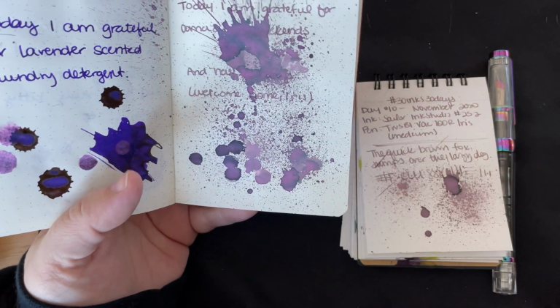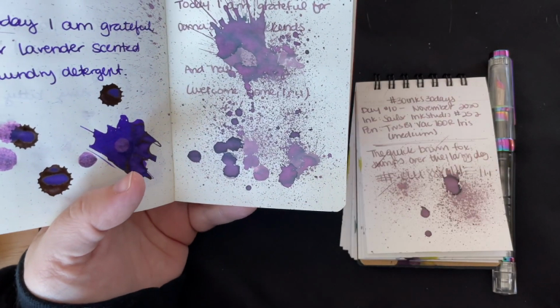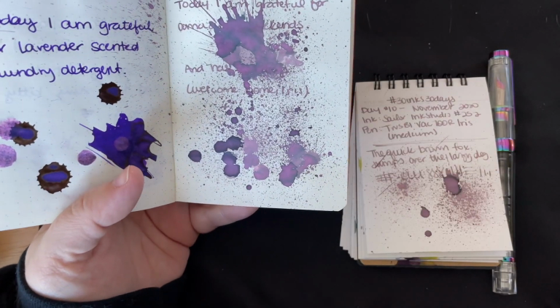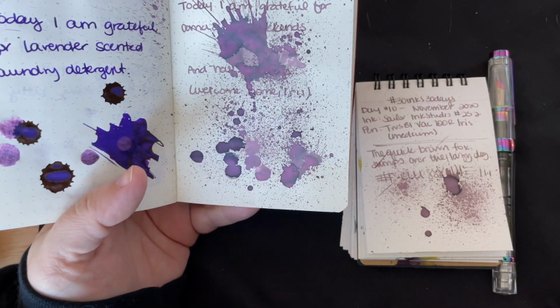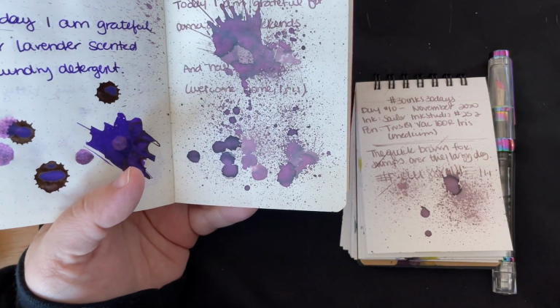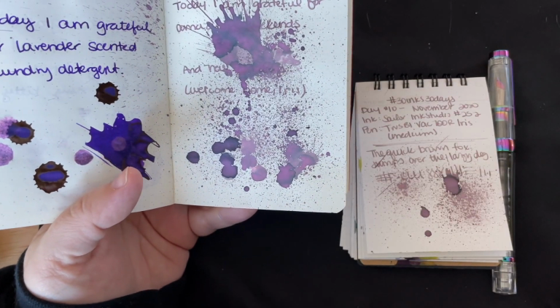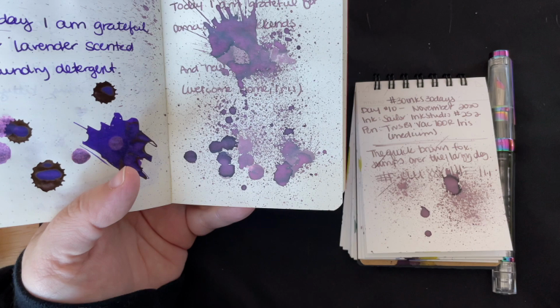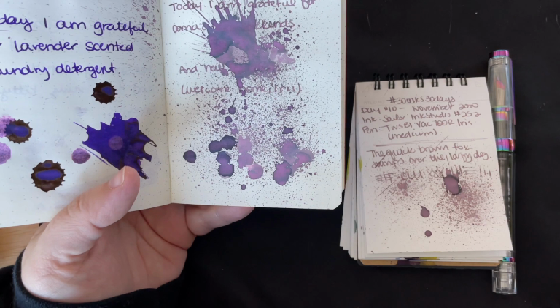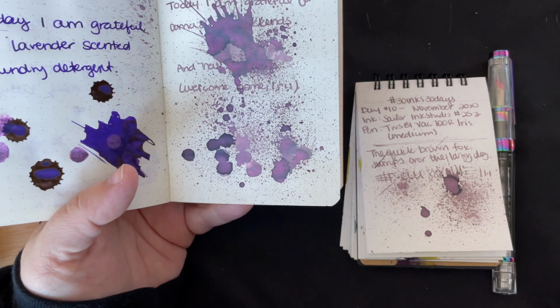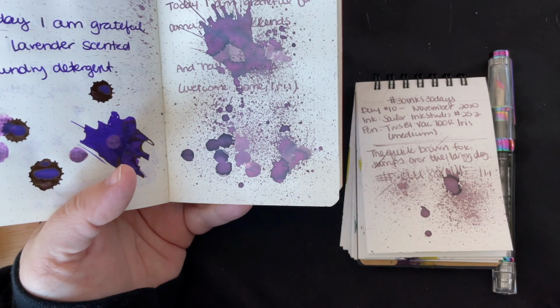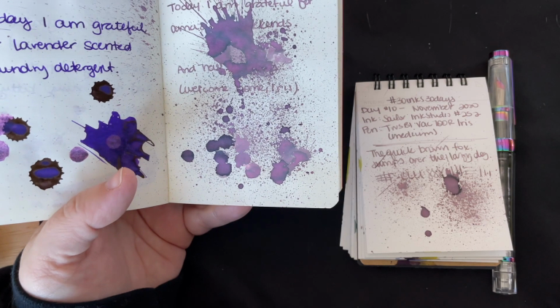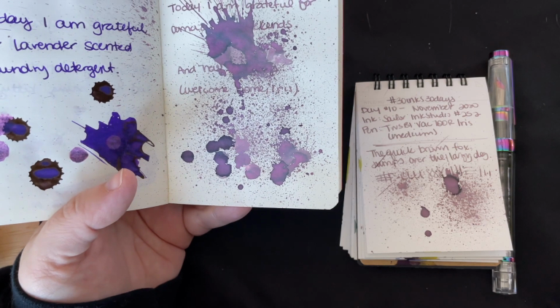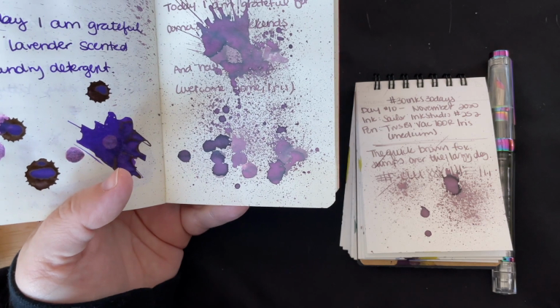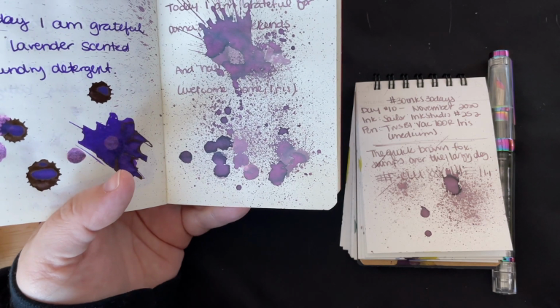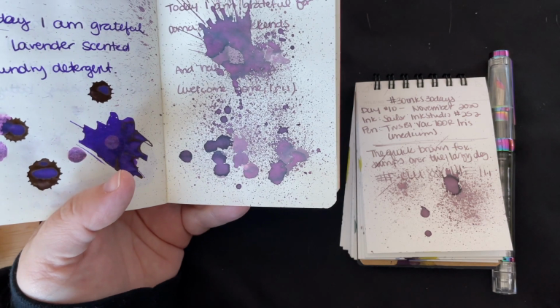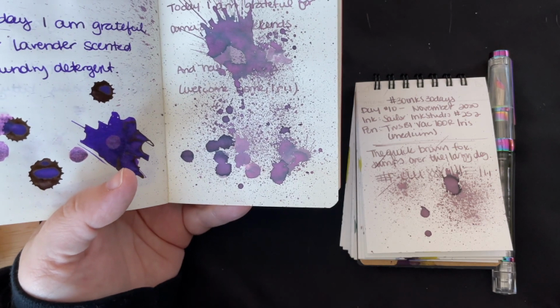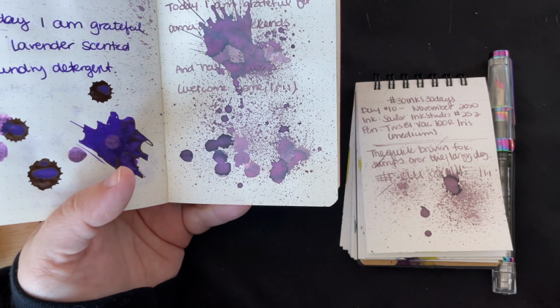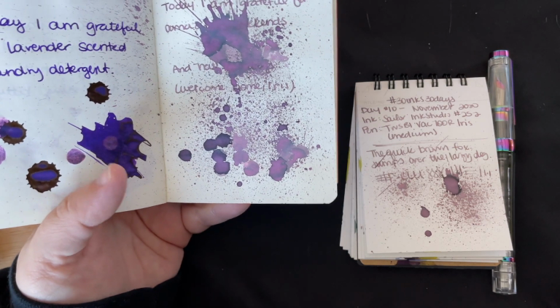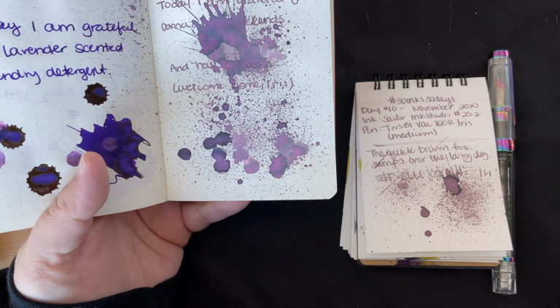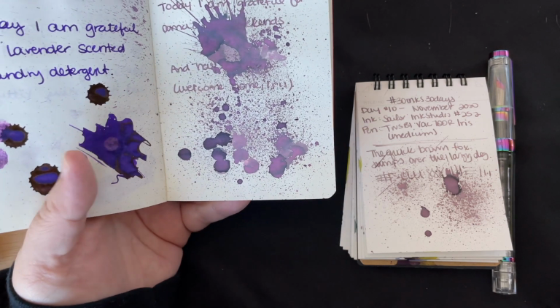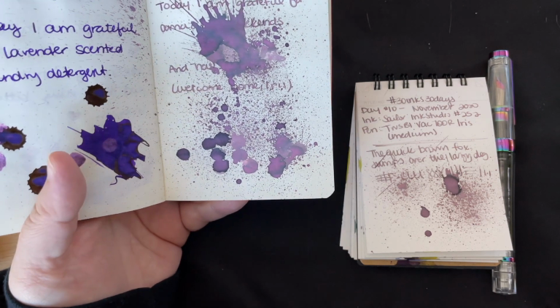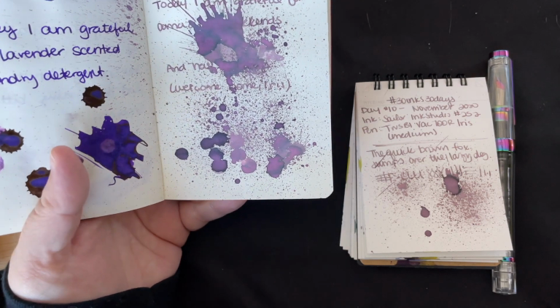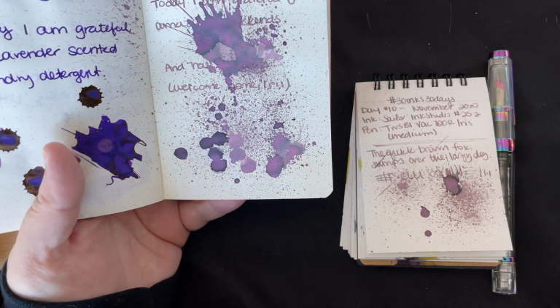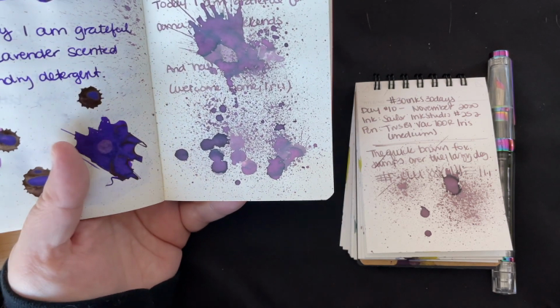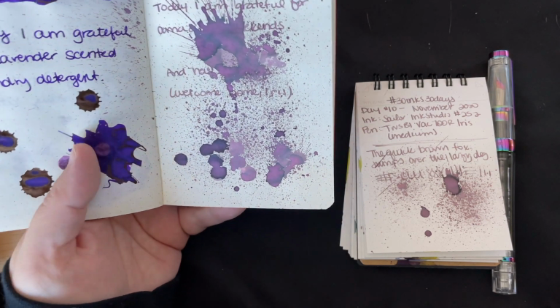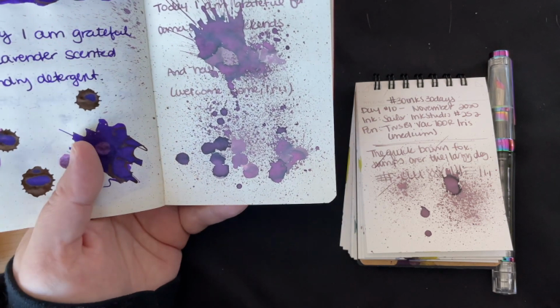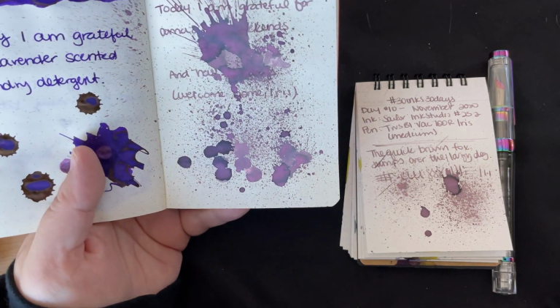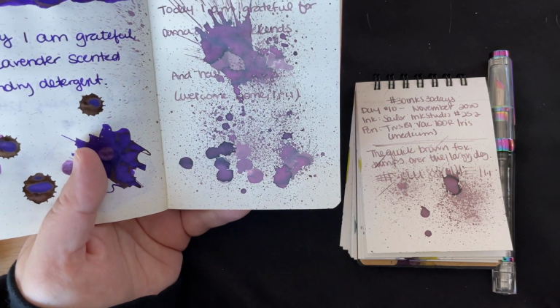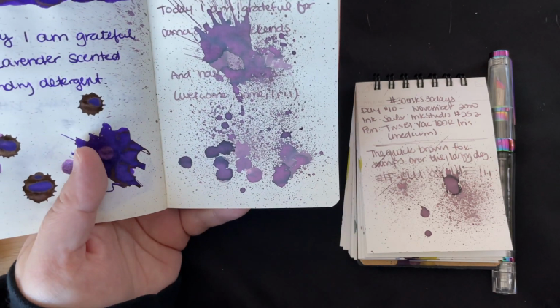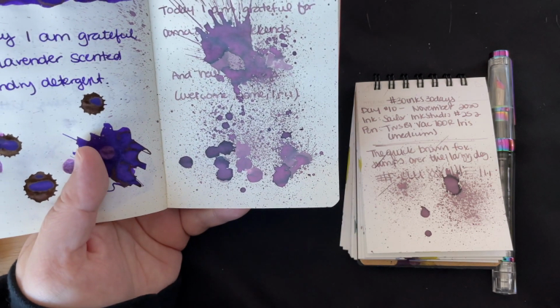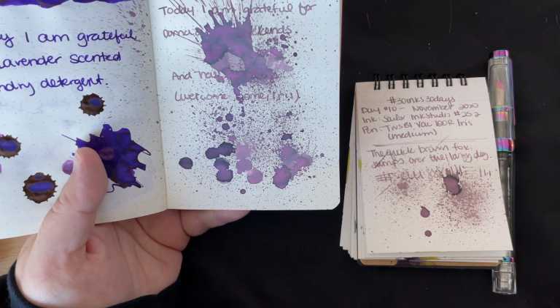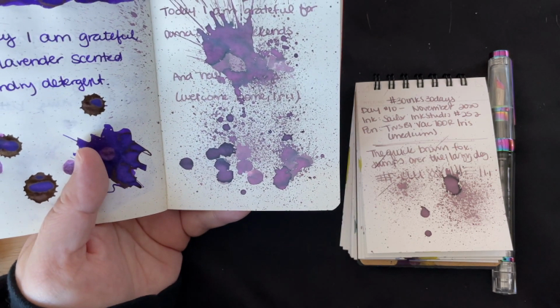I intend to go rogue again in the near future, but I wanted to go back to ink flight samples.